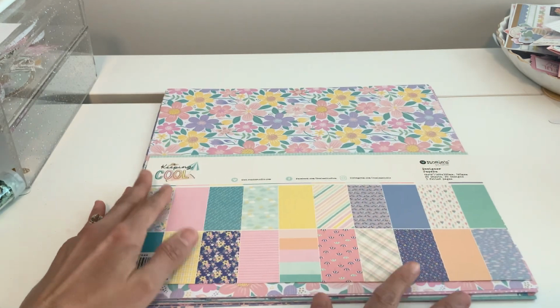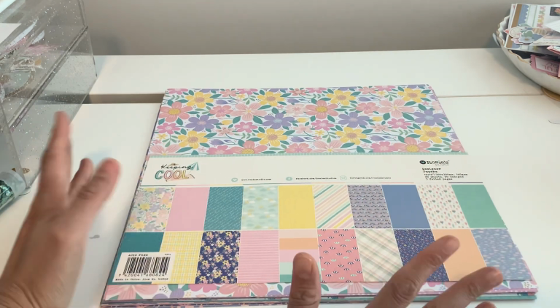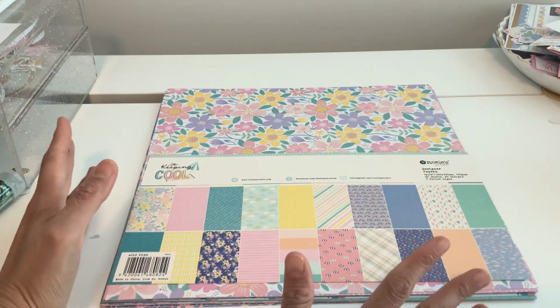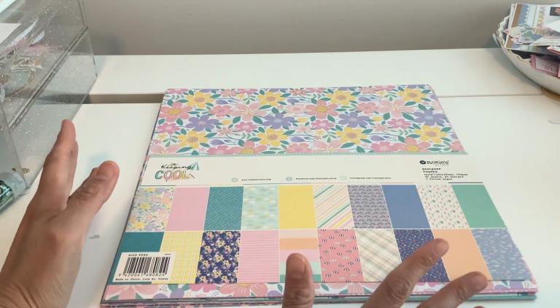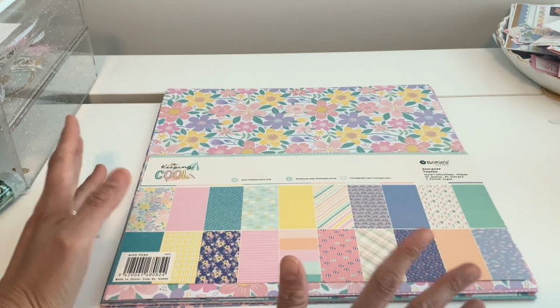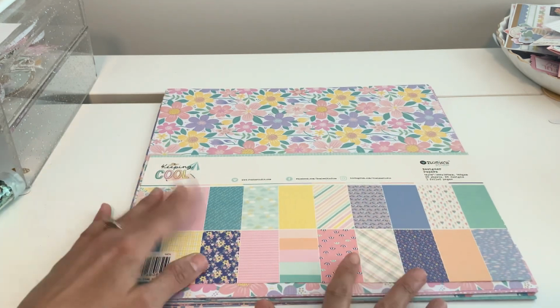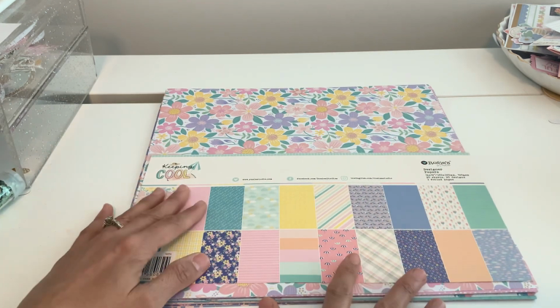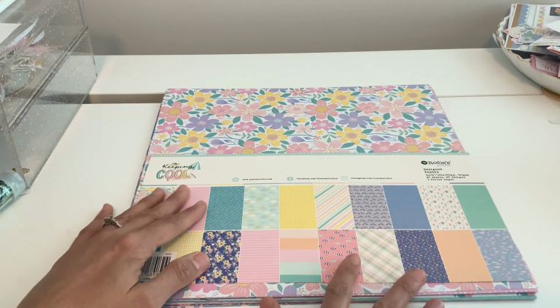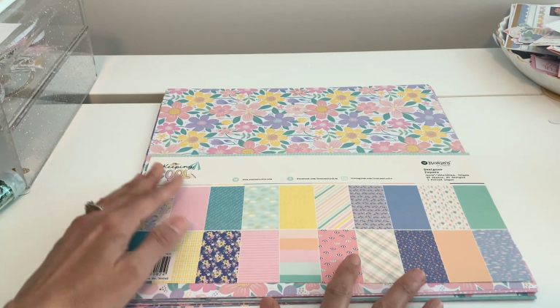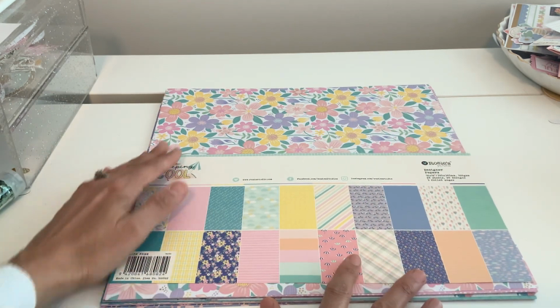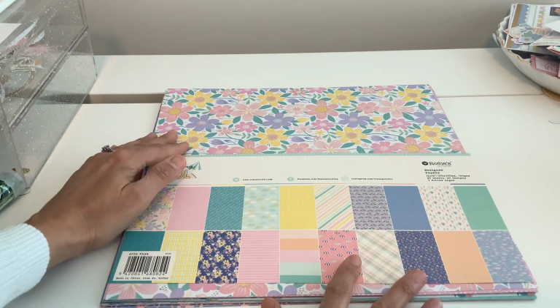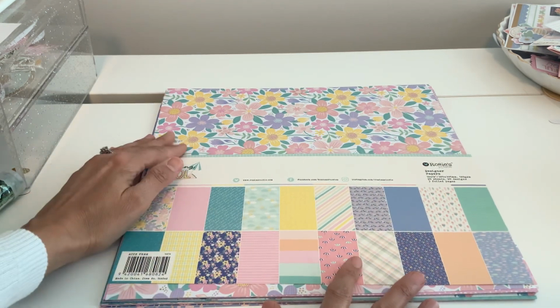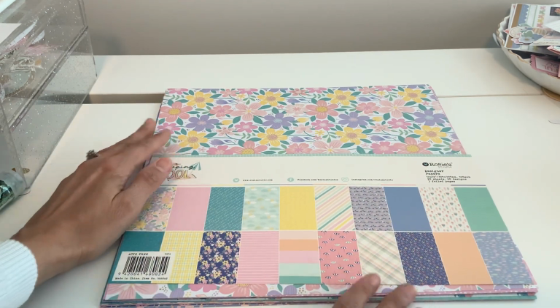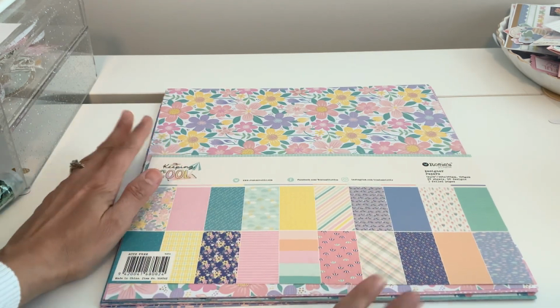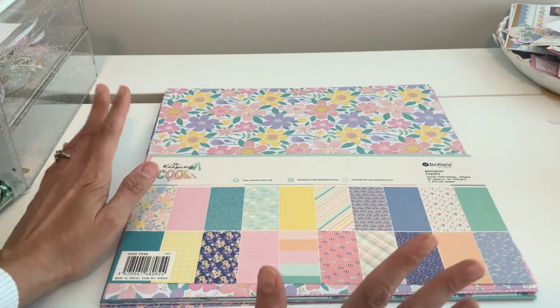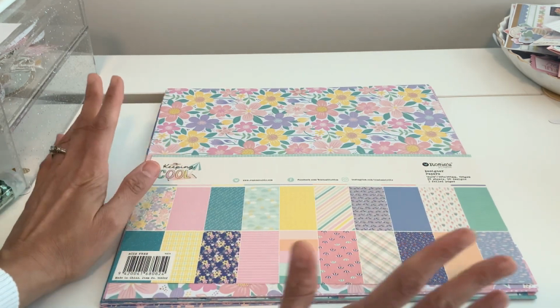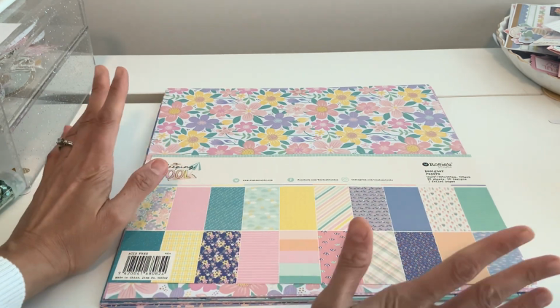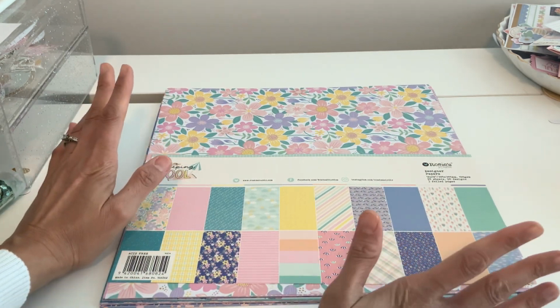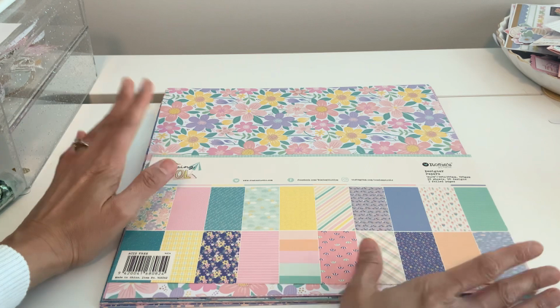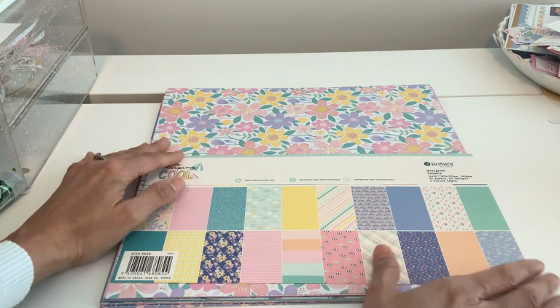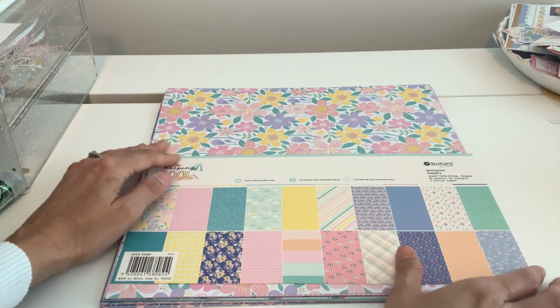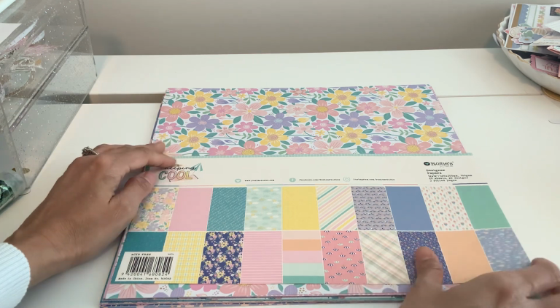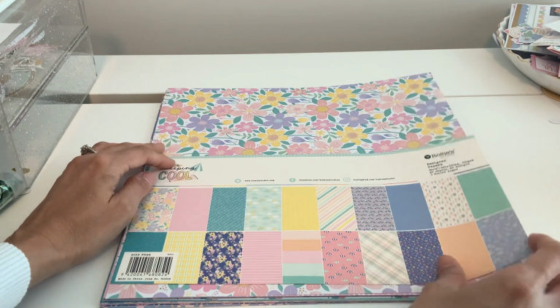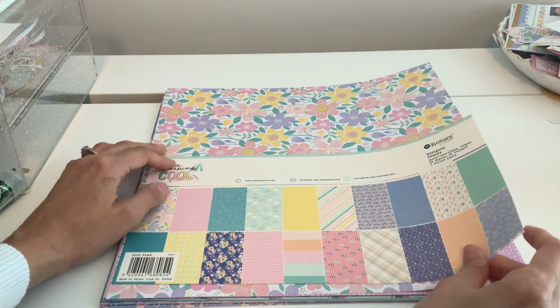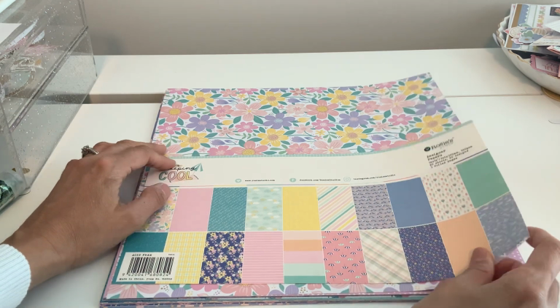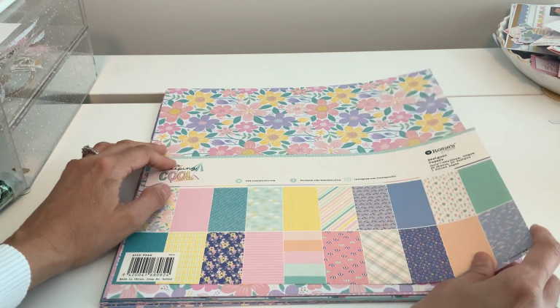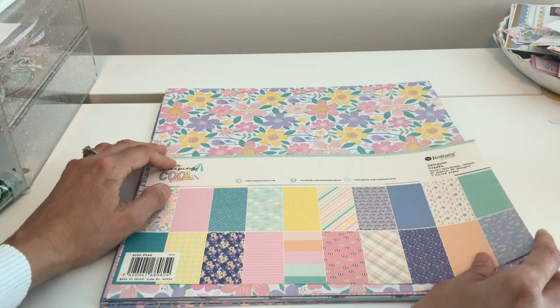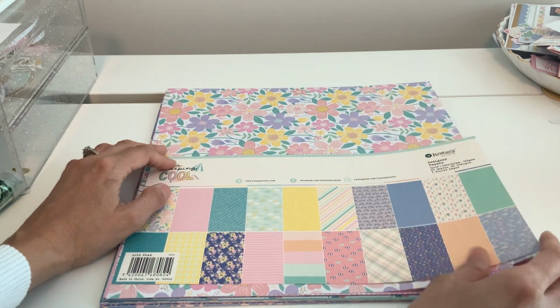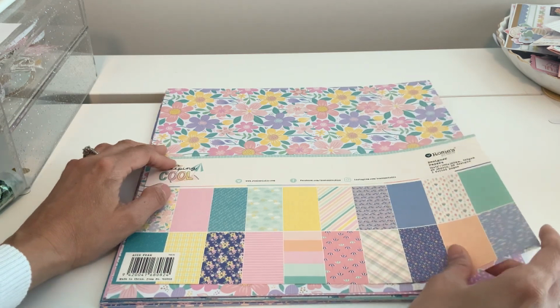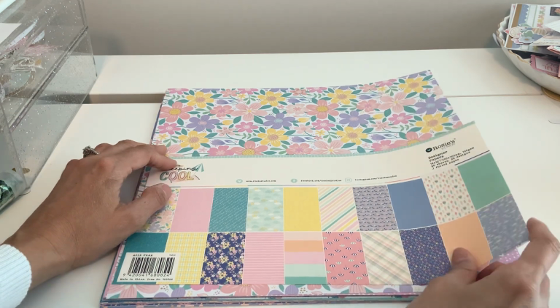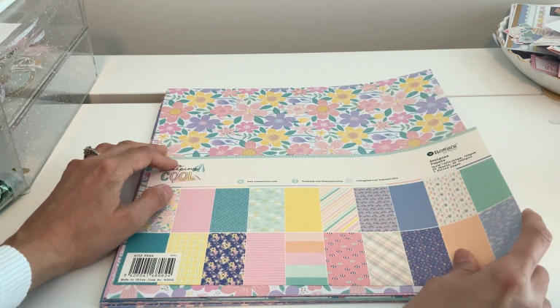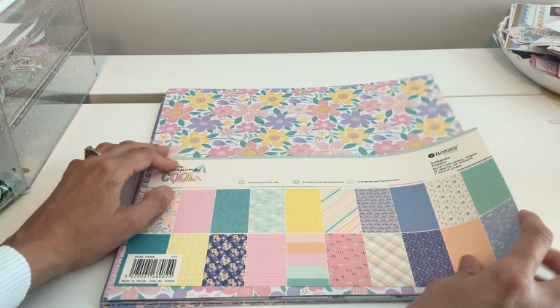Just a pack of paper and stickers, I pay like $20 for that in the States. So I'm going to show you everything, and this collection is so gorgeous.